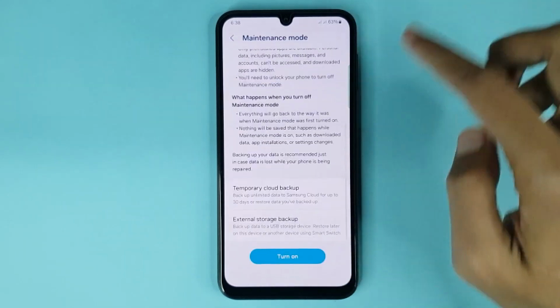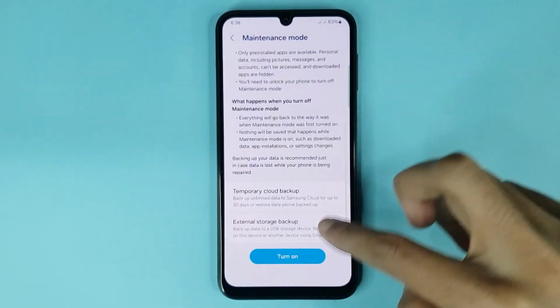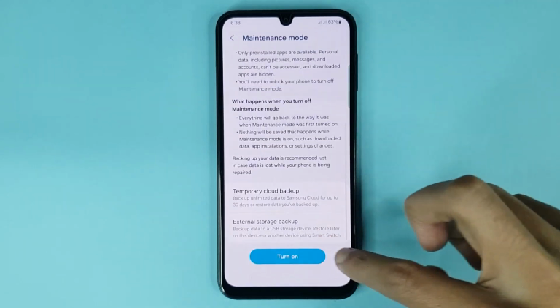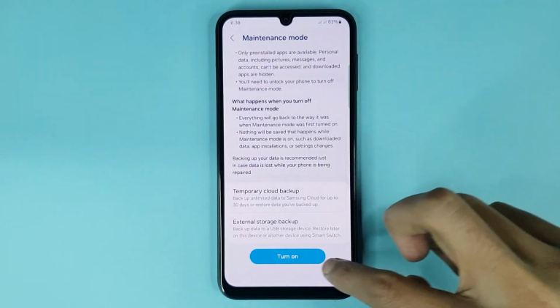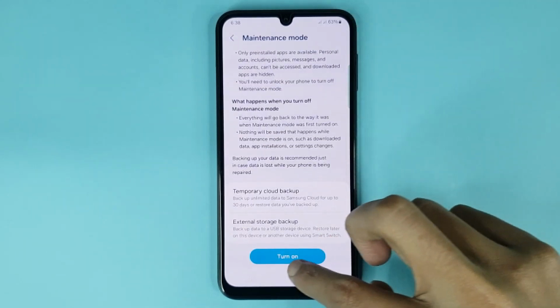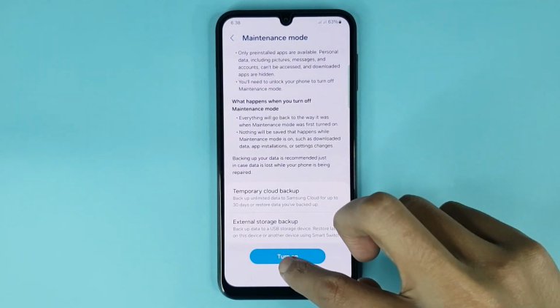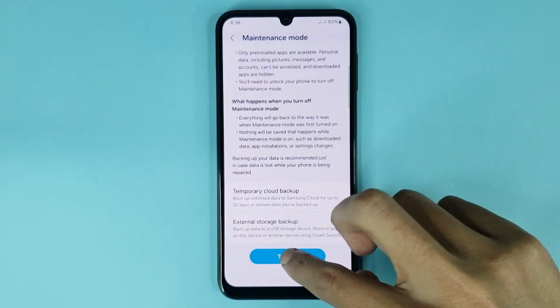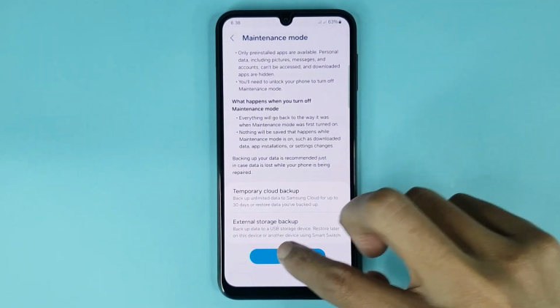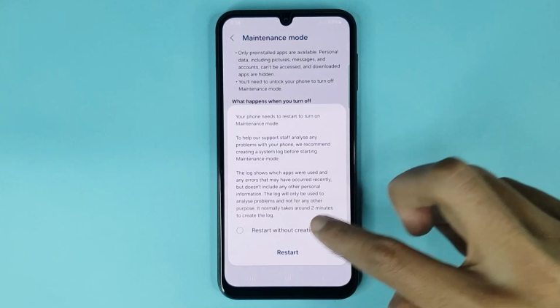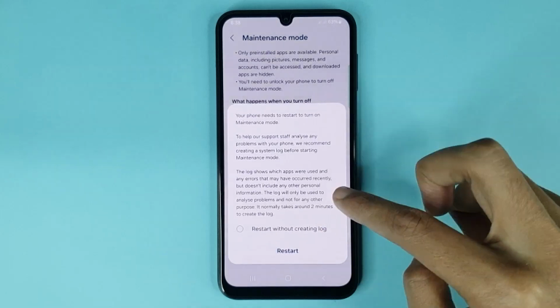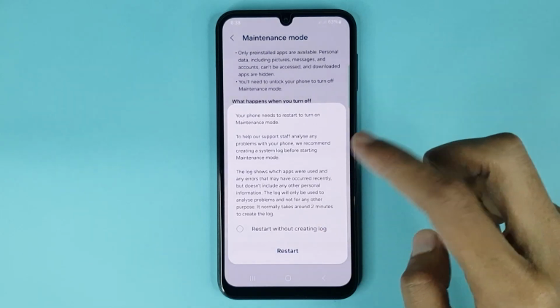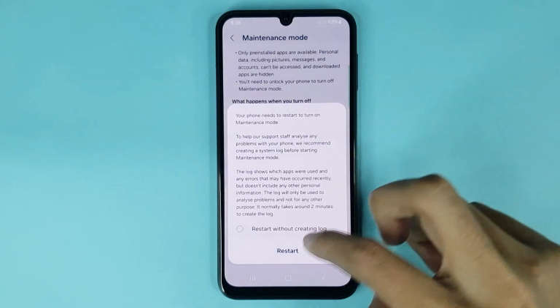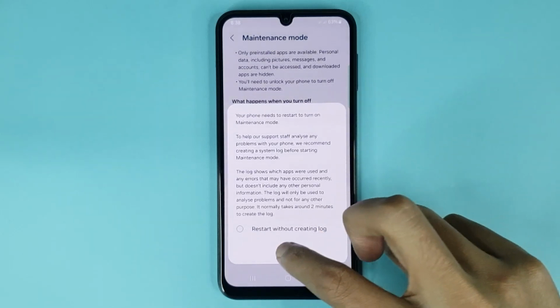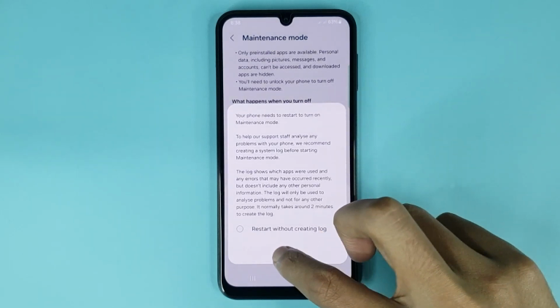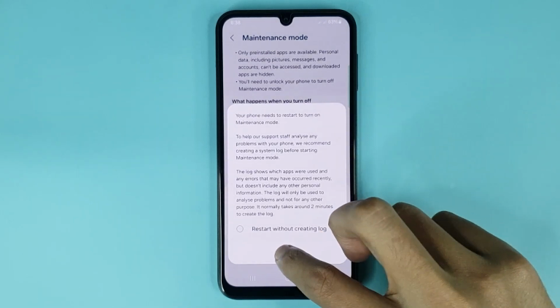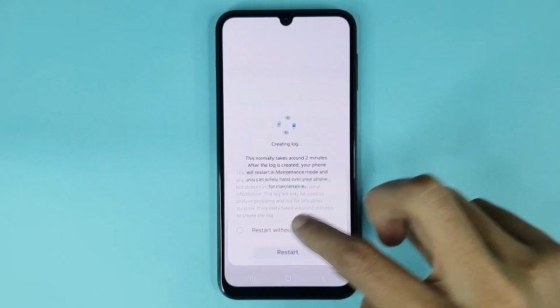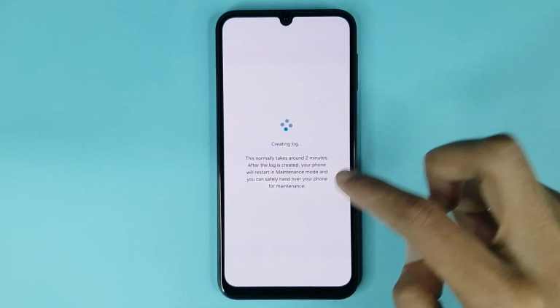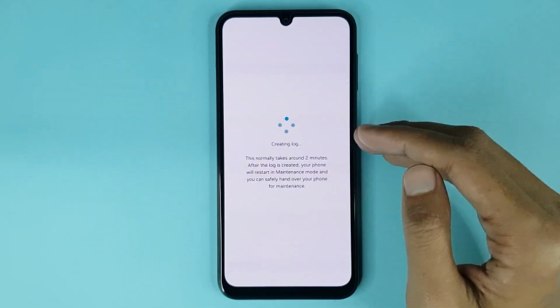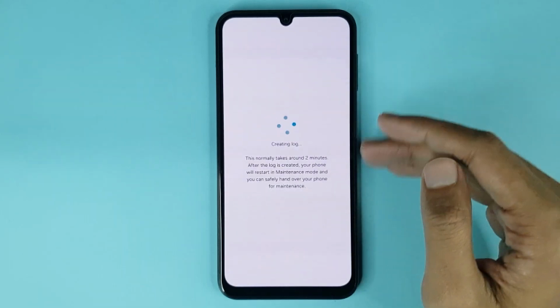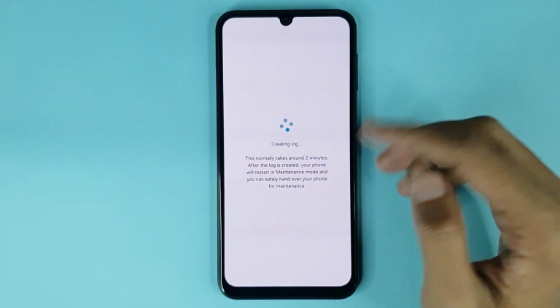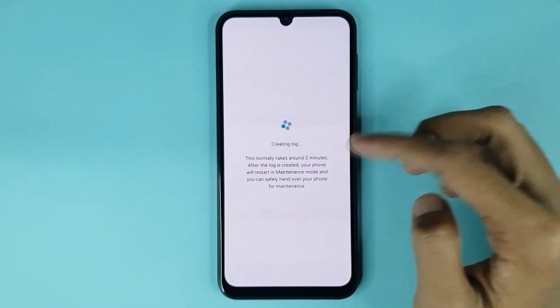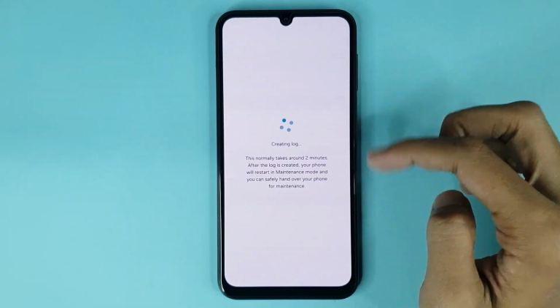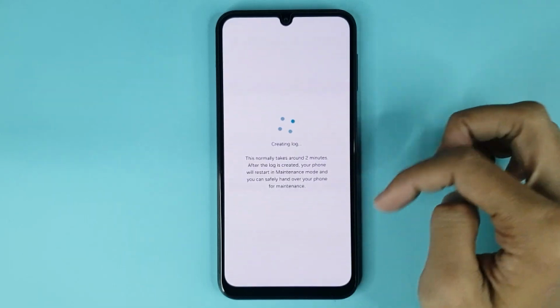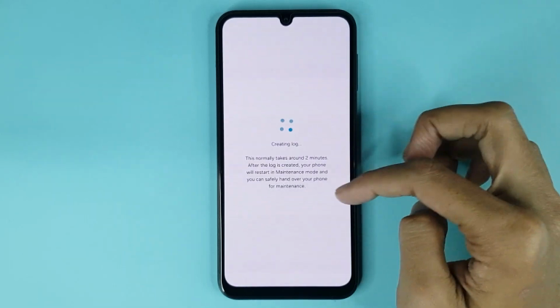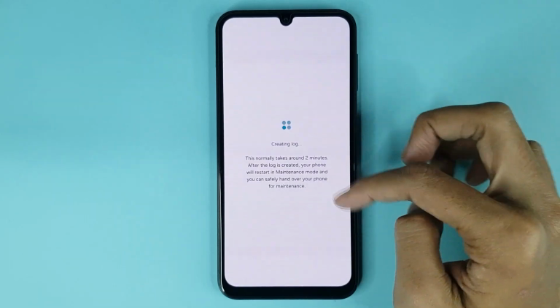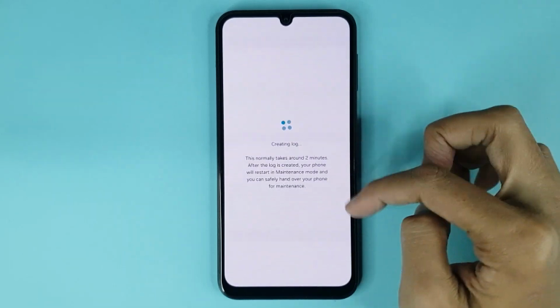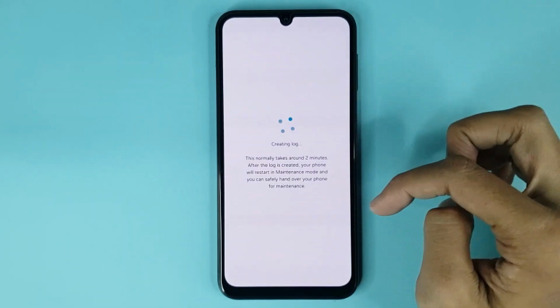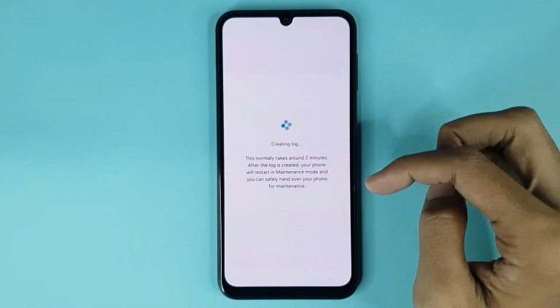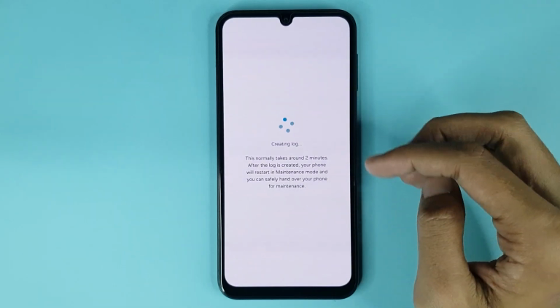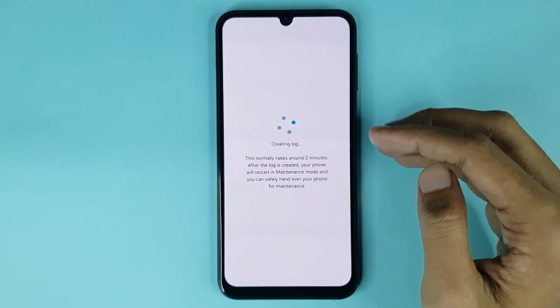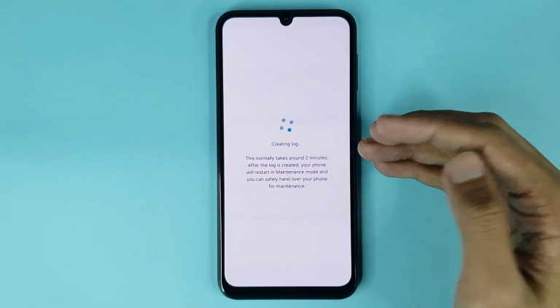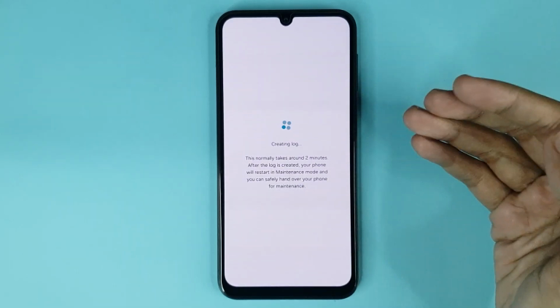After that, tap on Turn On, then tap on Restart. It will normally take around 2 minutes, so just give it a moment.